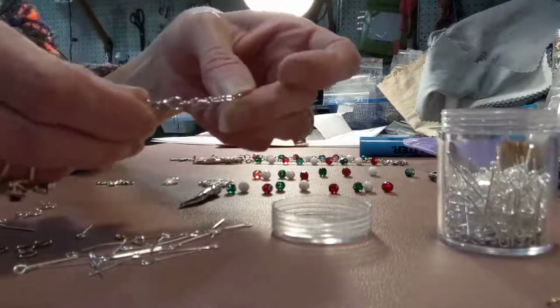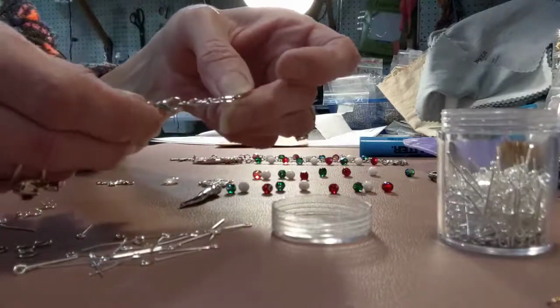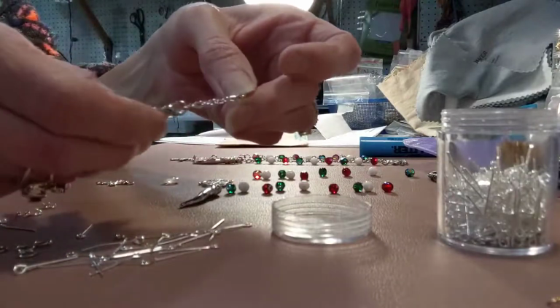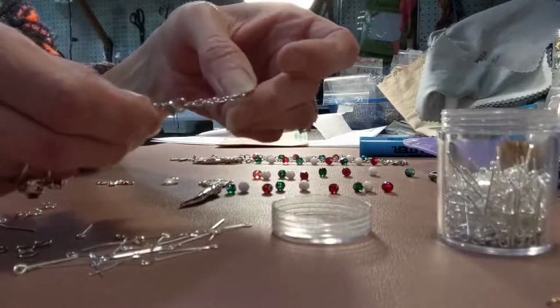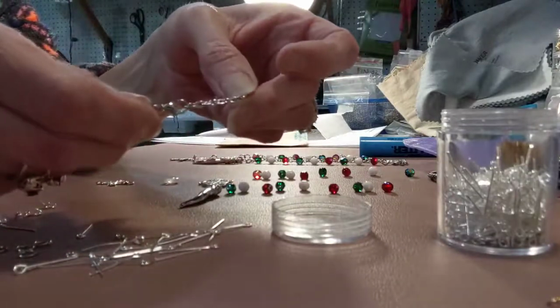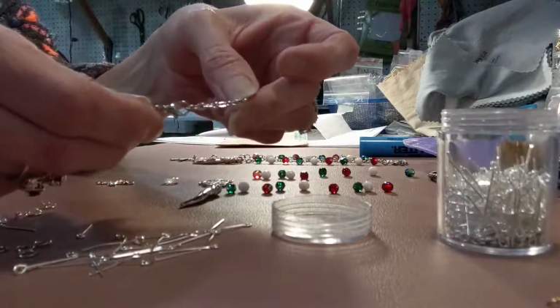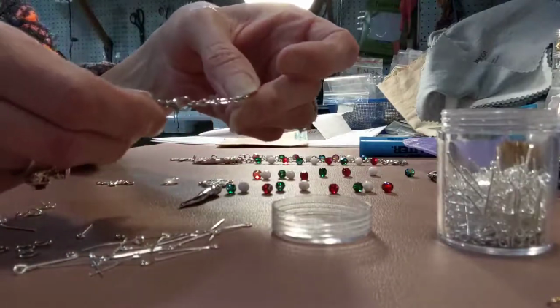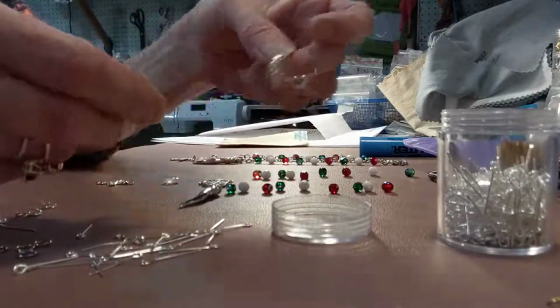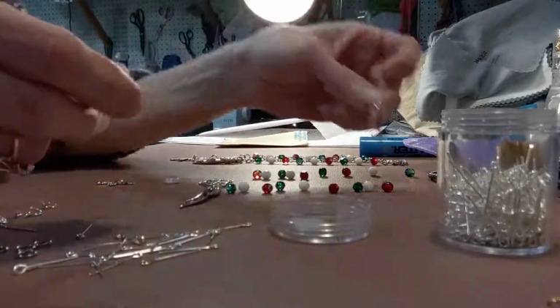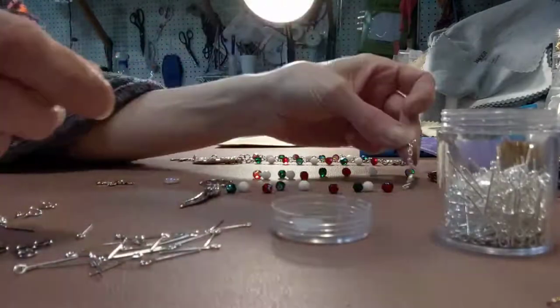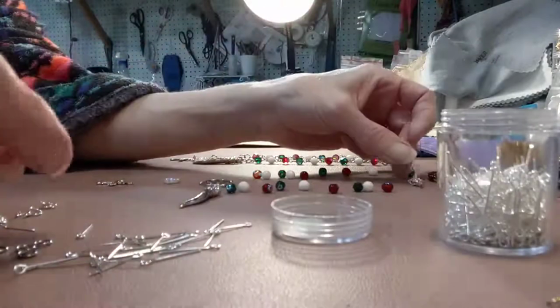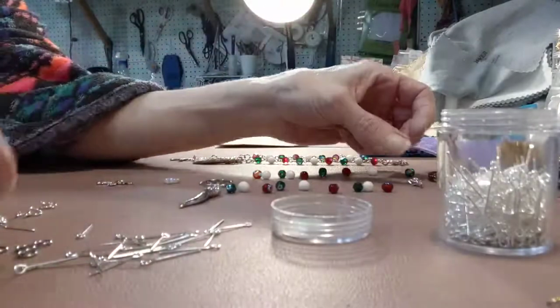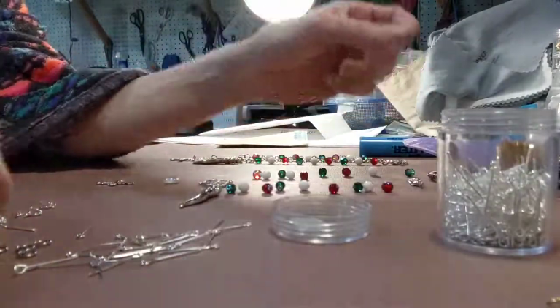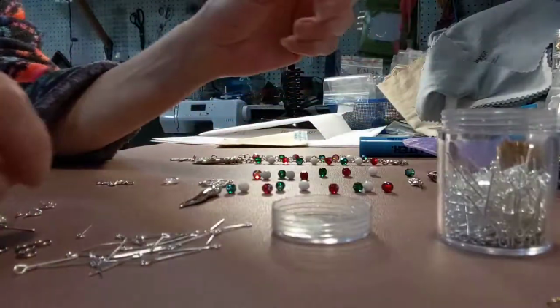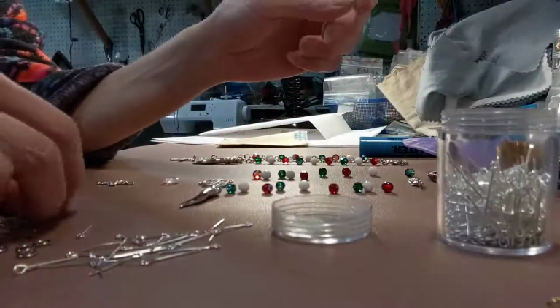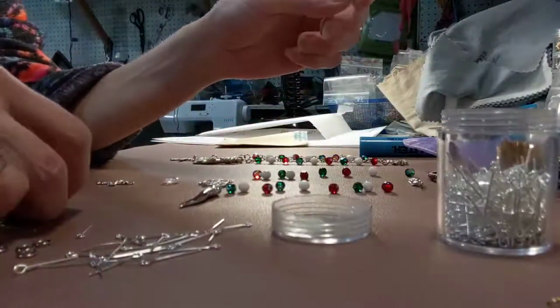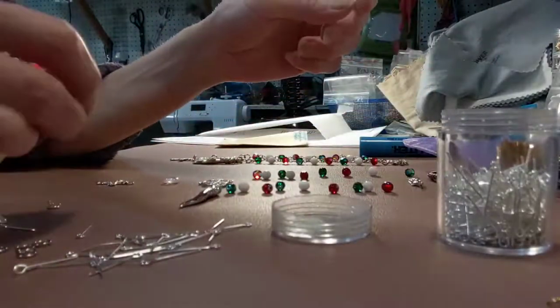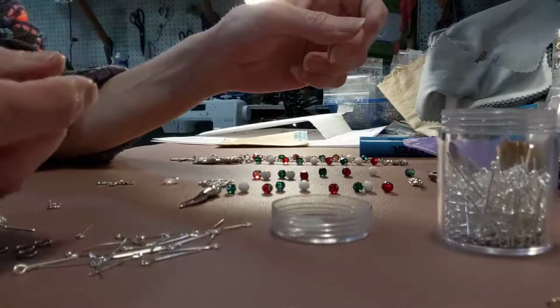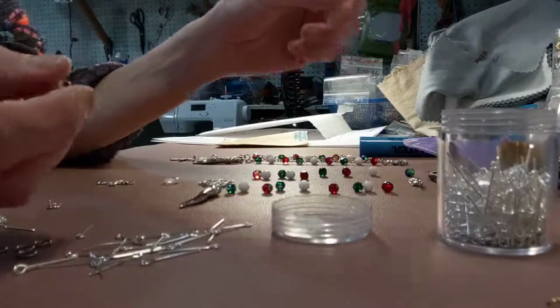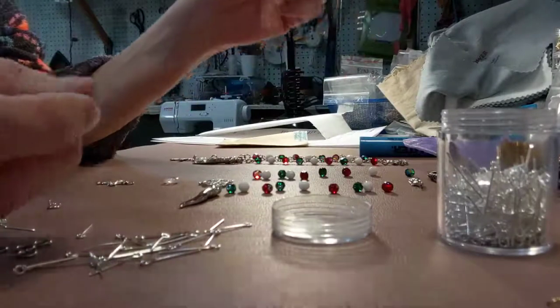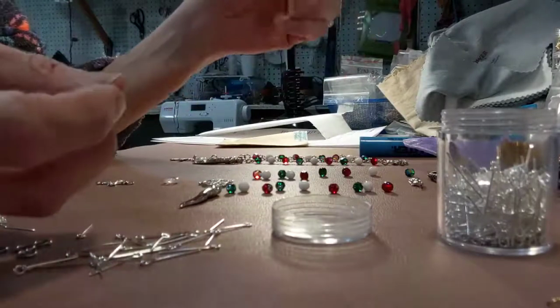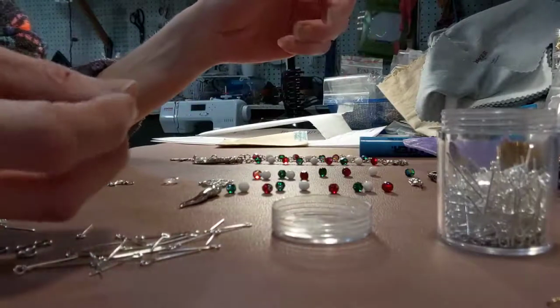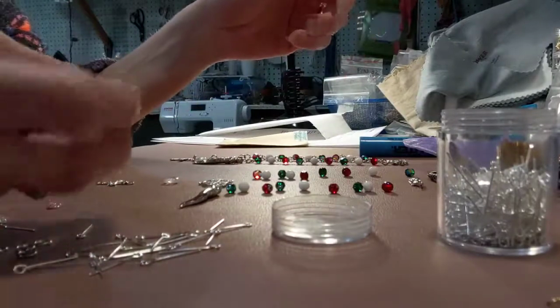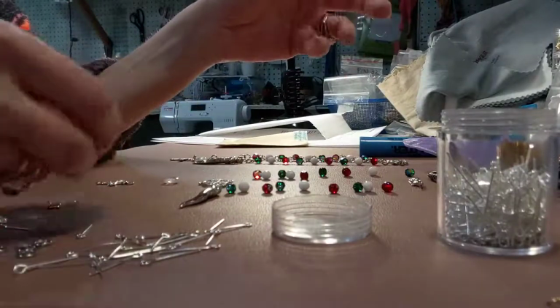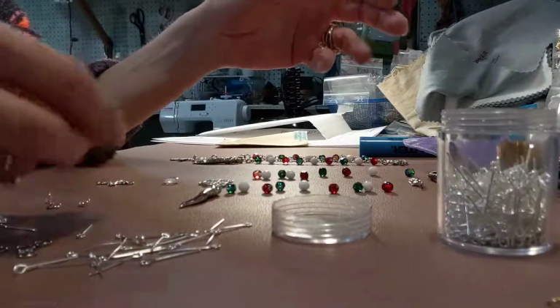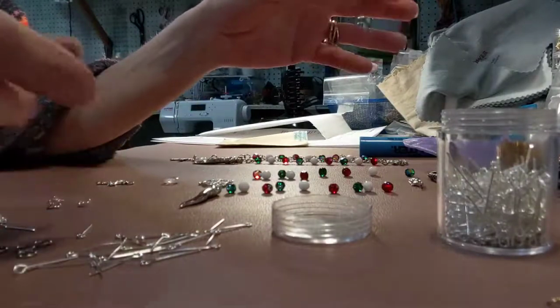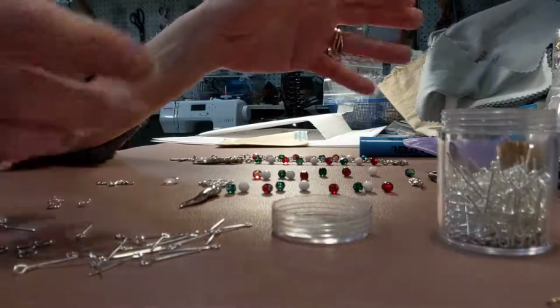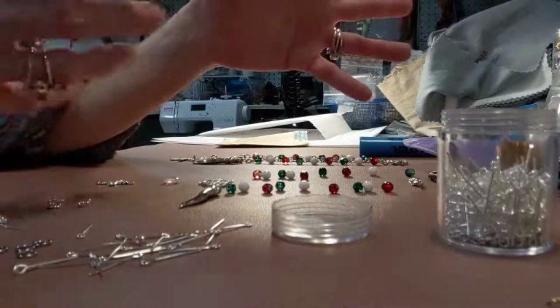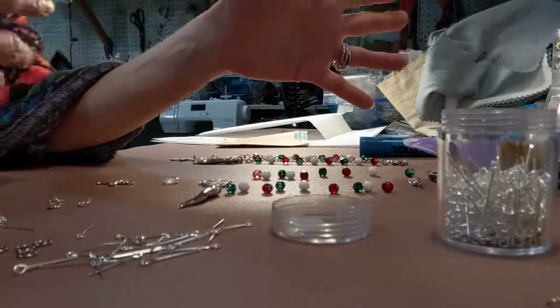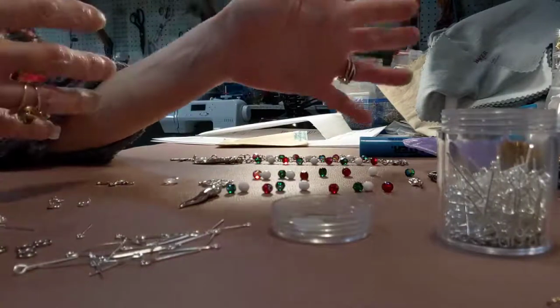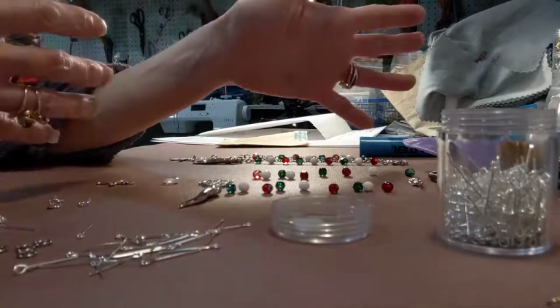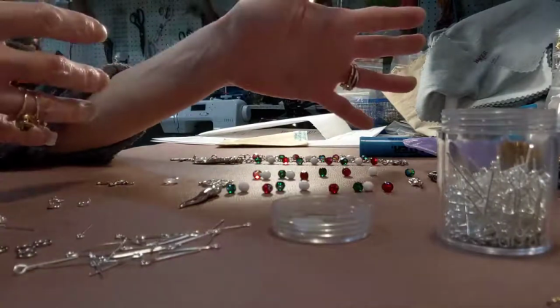I pull all of my eye pins and my jump rings in advance — I have these pre-made, which are the connections. That's a good fast tip. If you want to open your jump rings, I open a whole batch of jump rings. It's much easier.